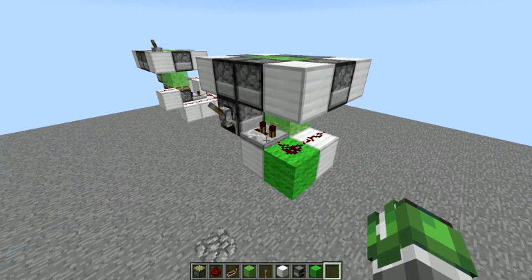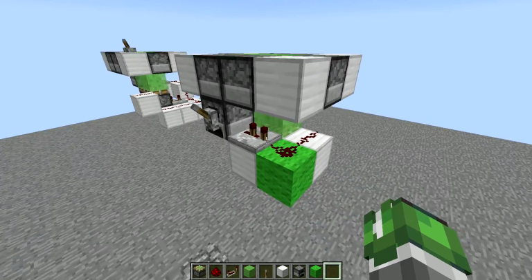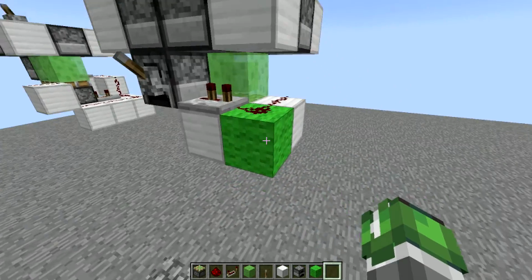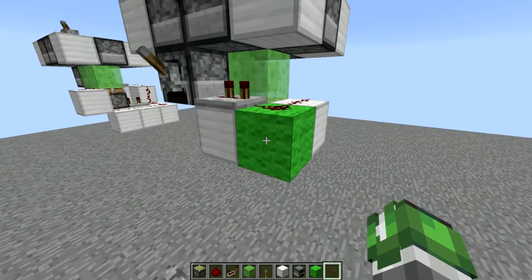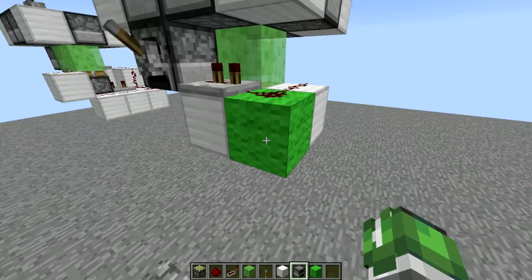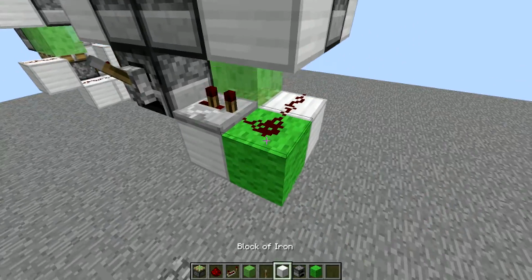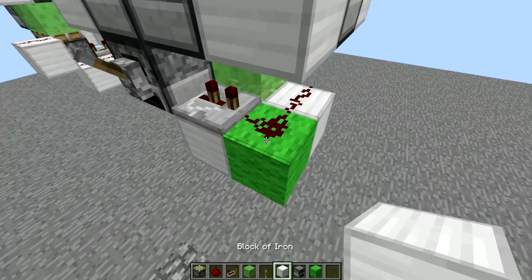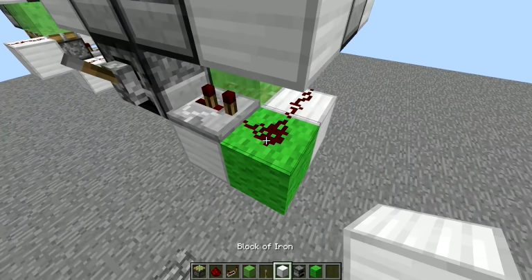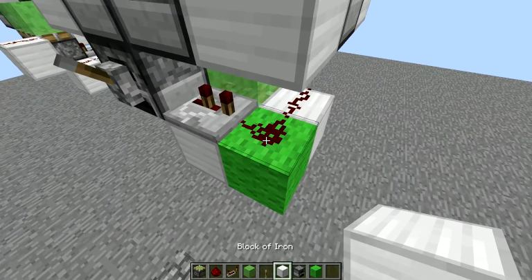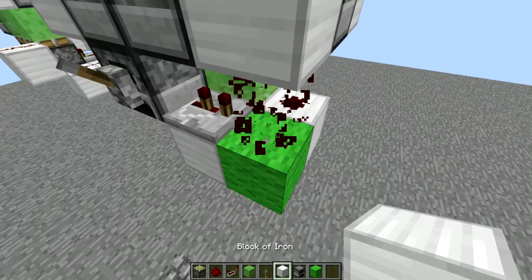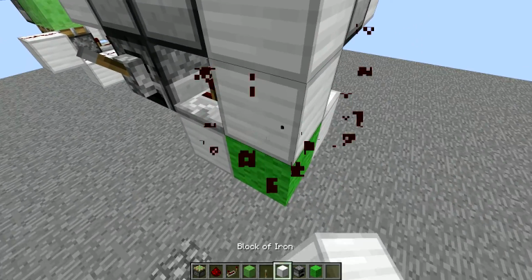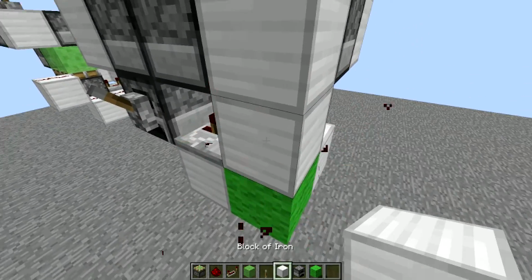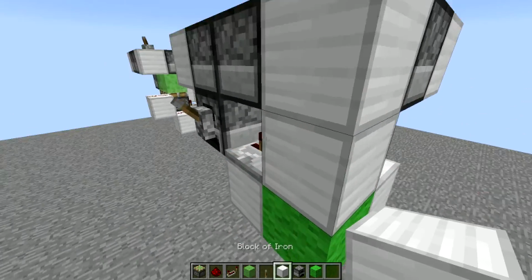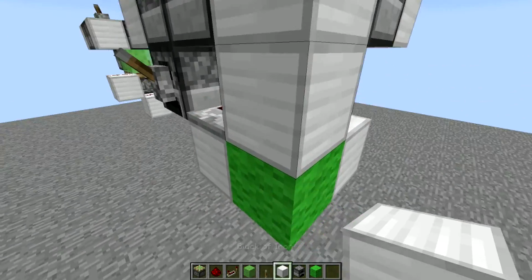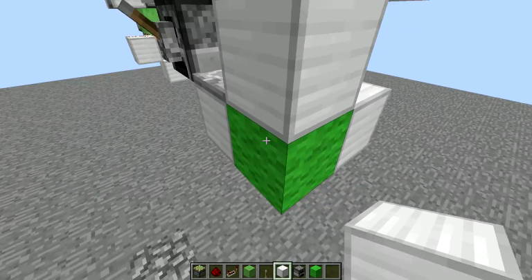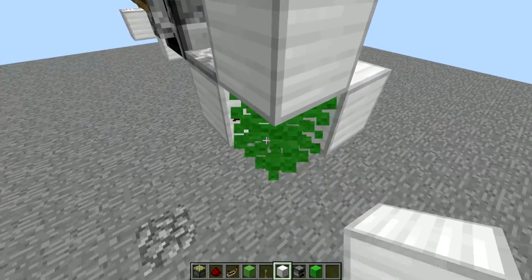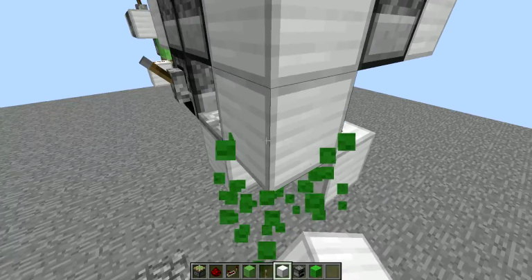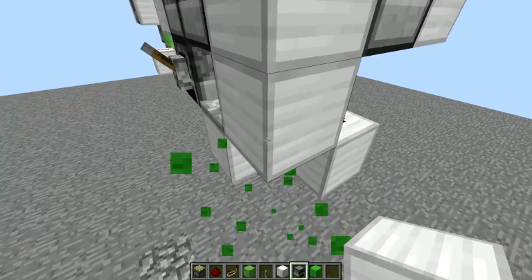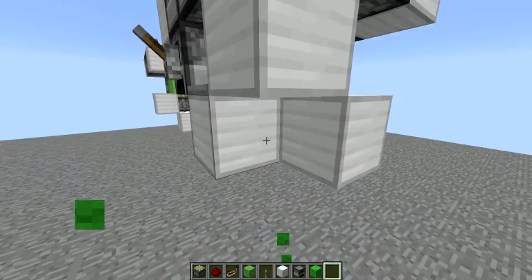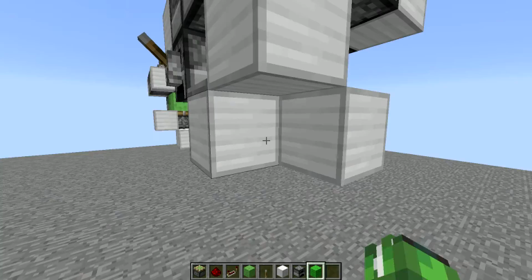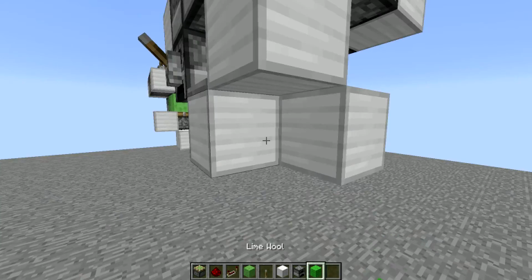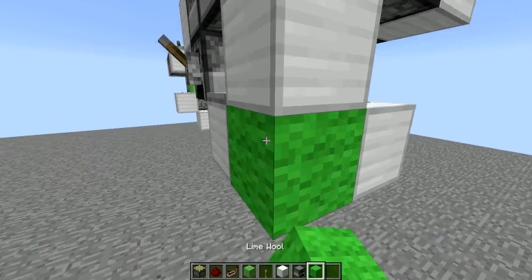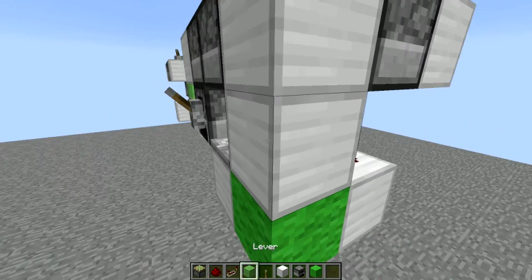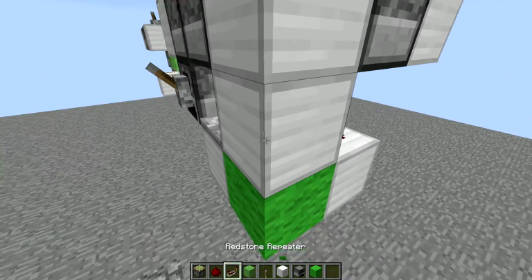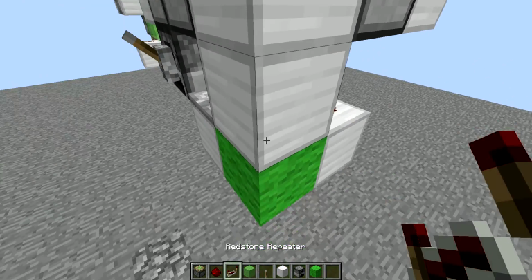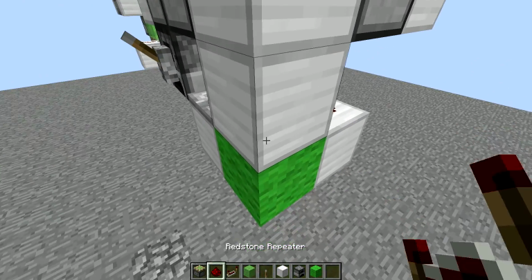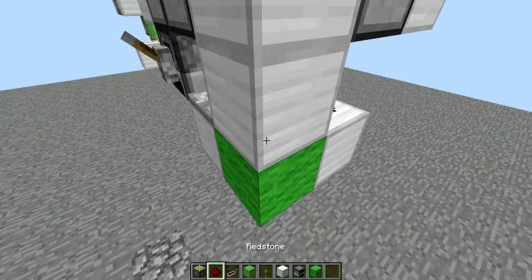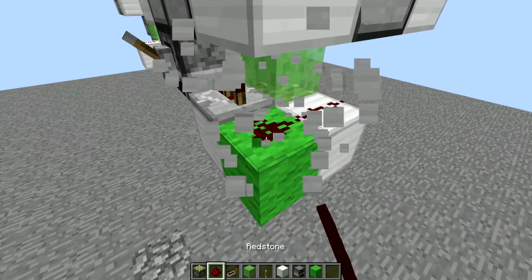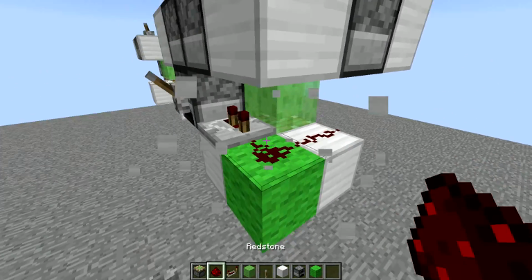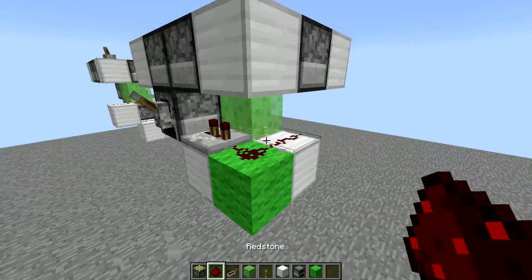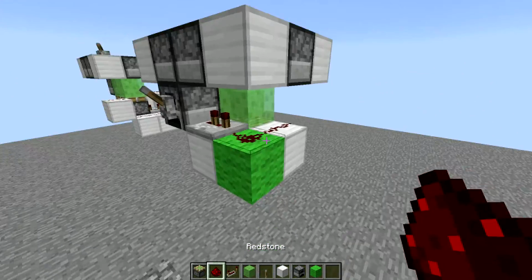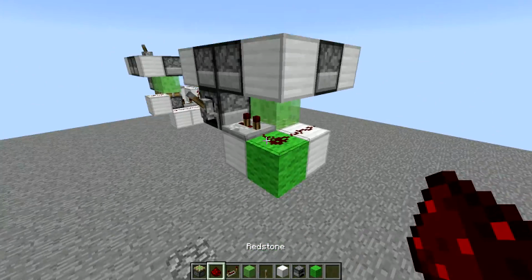So where the green wool is, you can replace that with an iron block like so, but I just did it for ease of viewing.